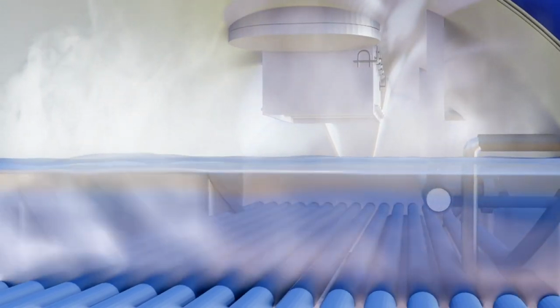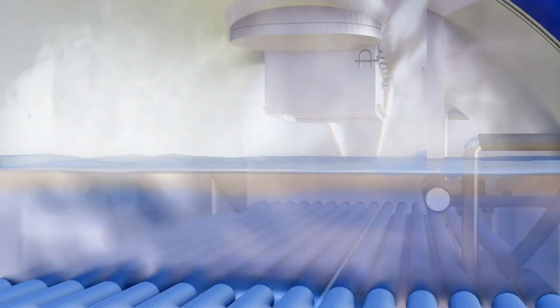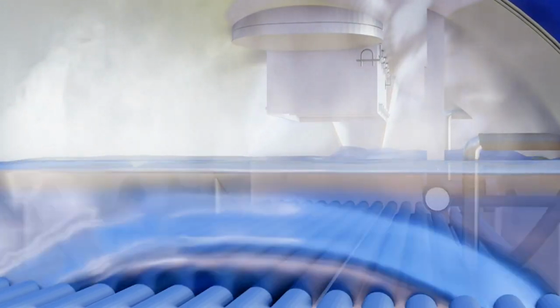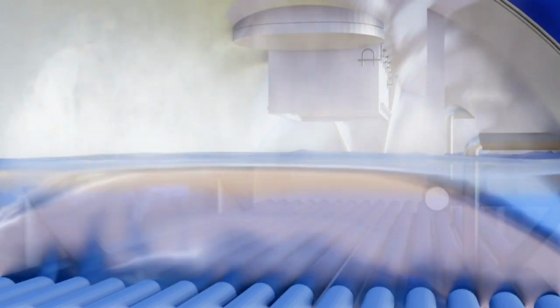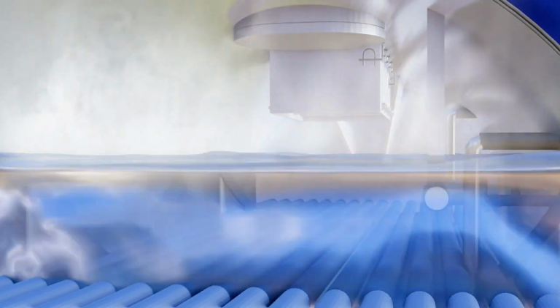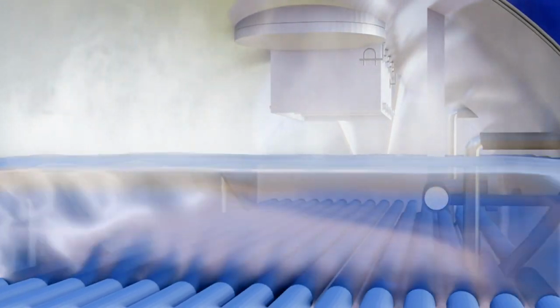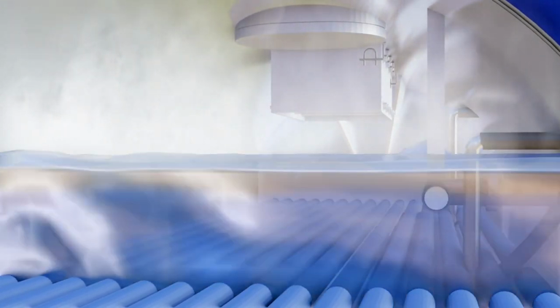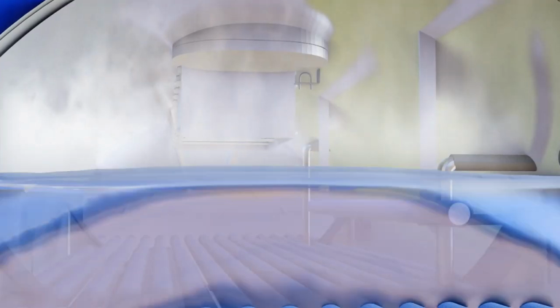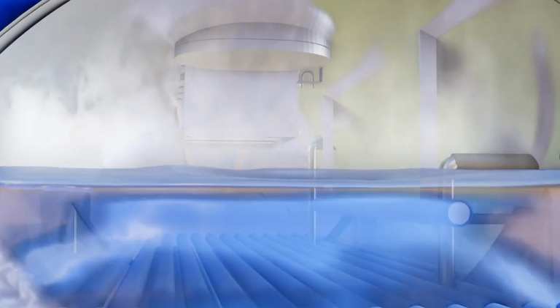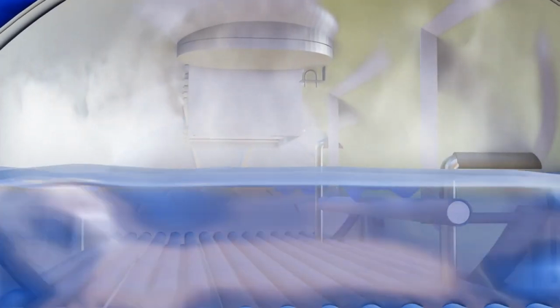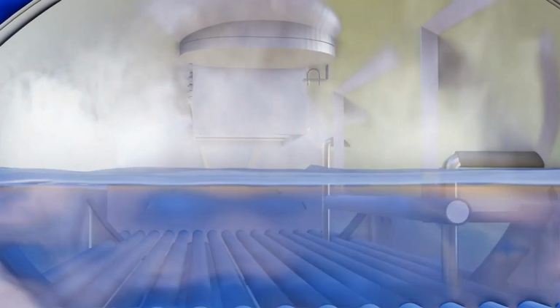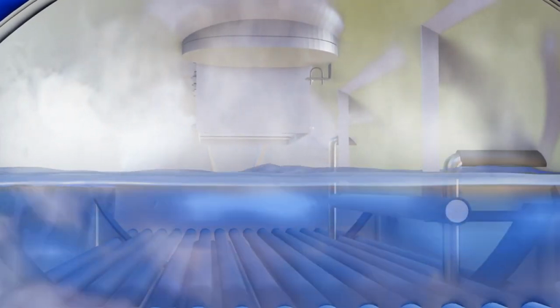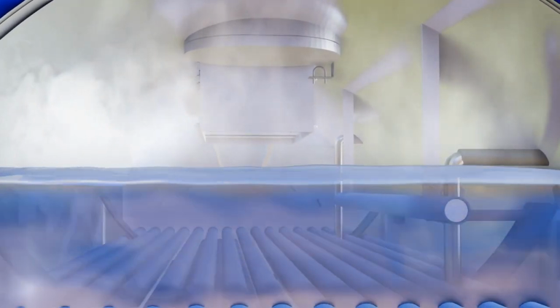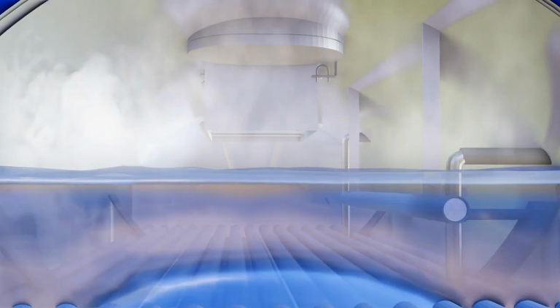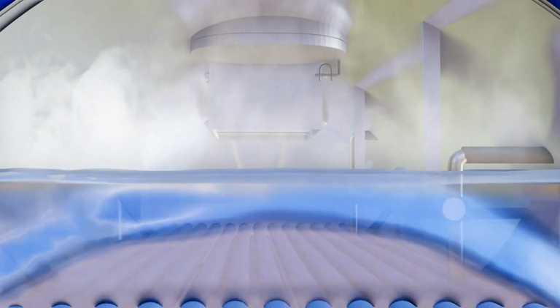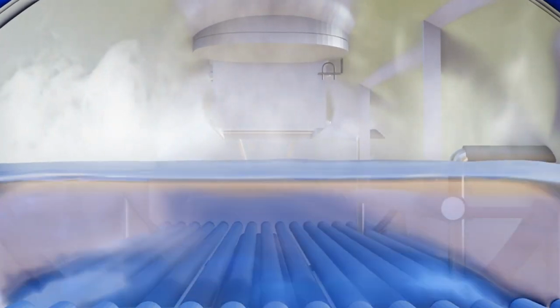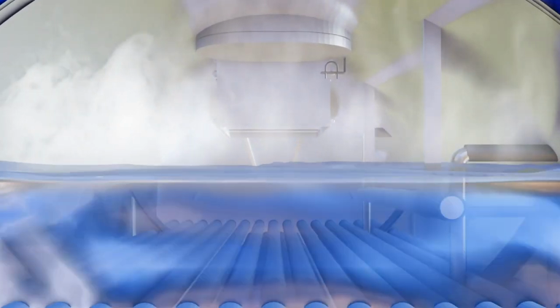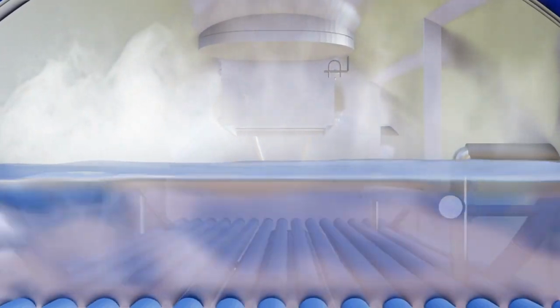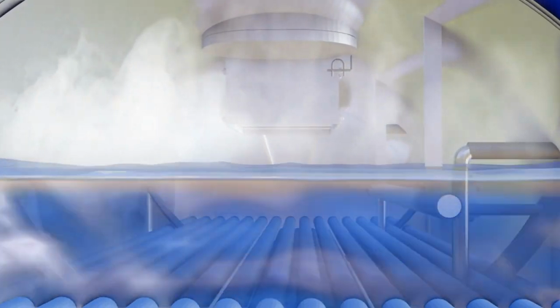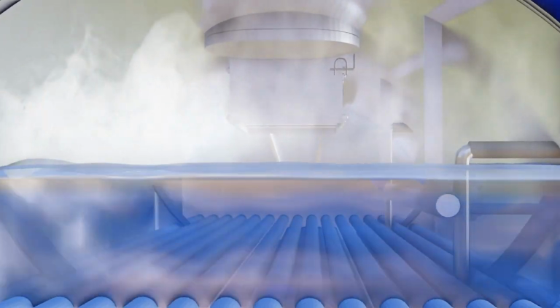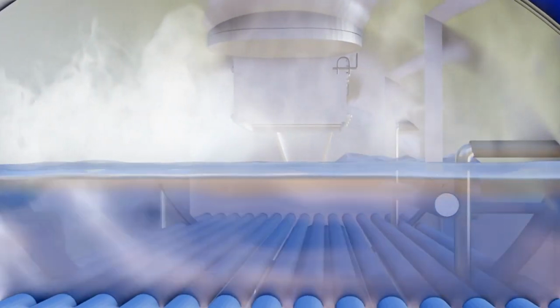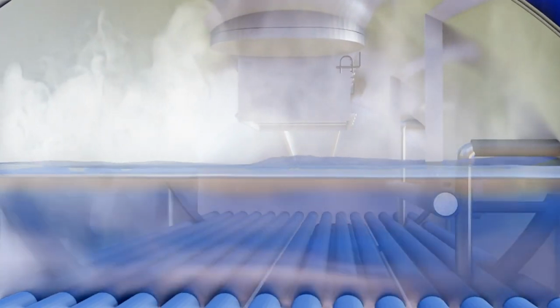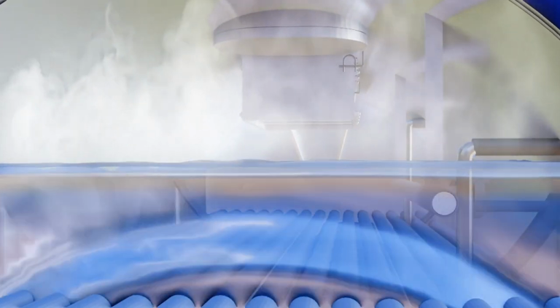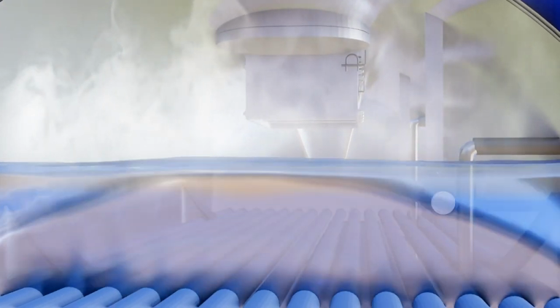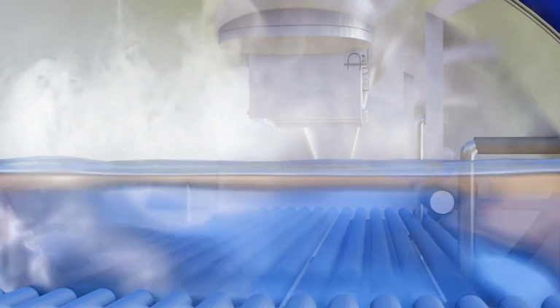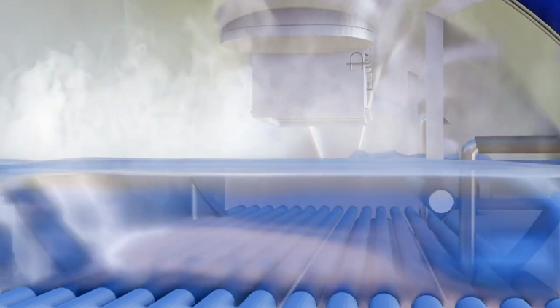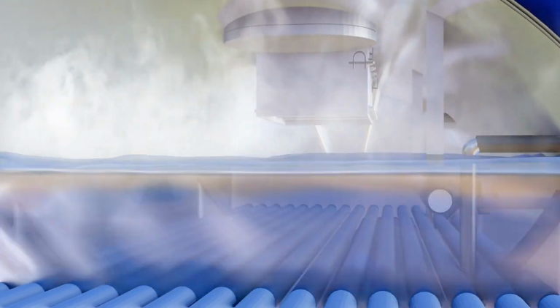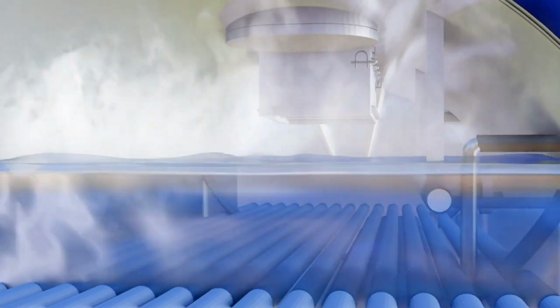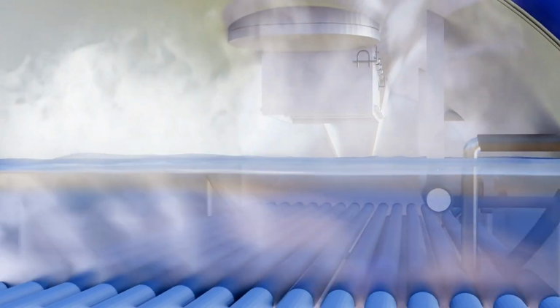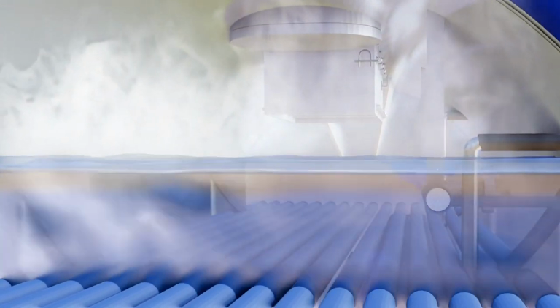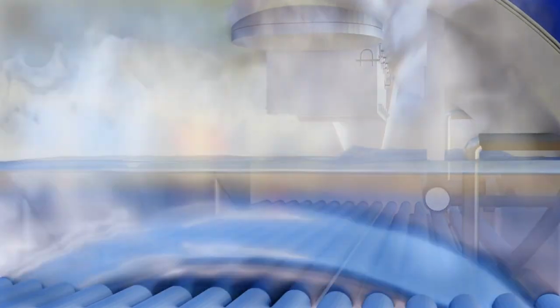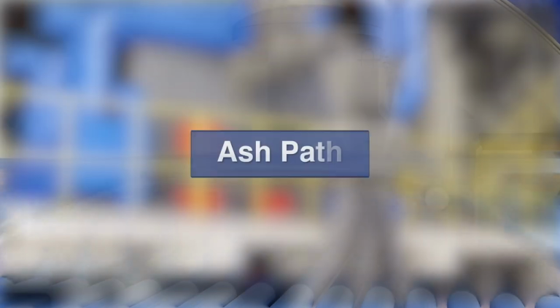Separation of steam takes place at the topmost water surface. Water level in the boiler drum is maintained by feed water pumps.